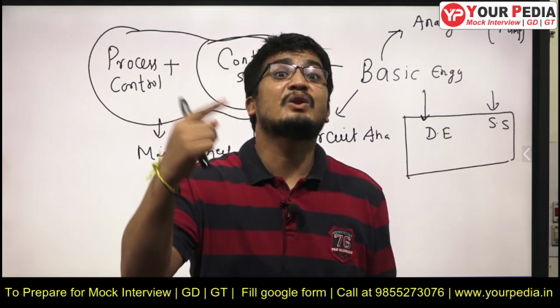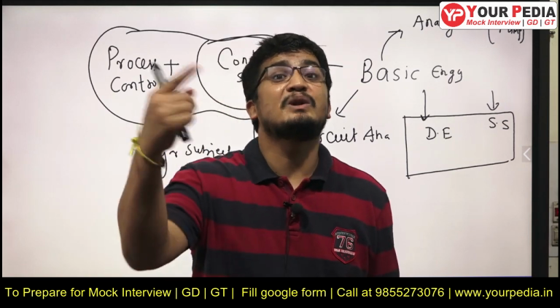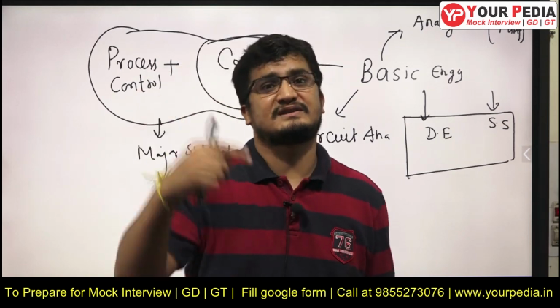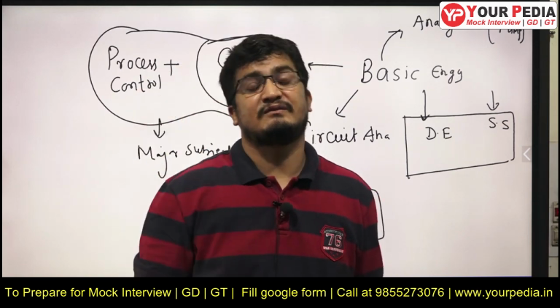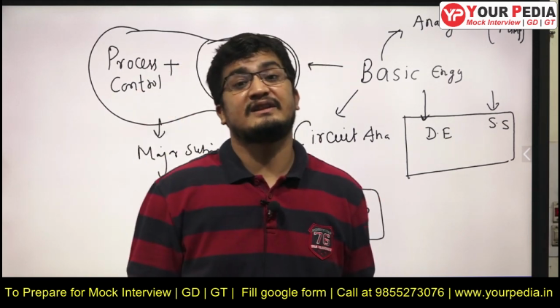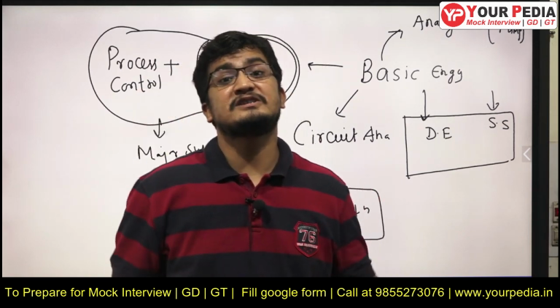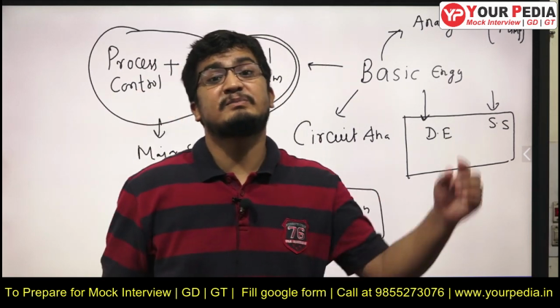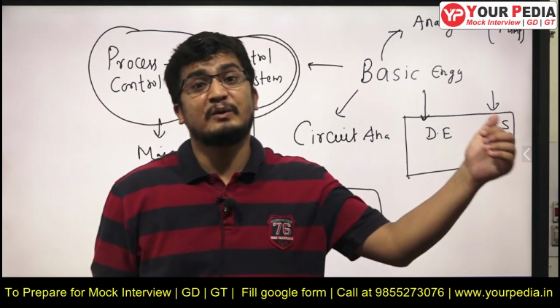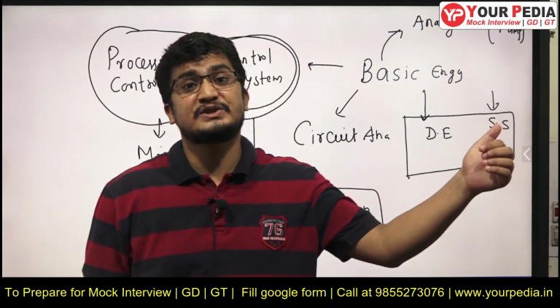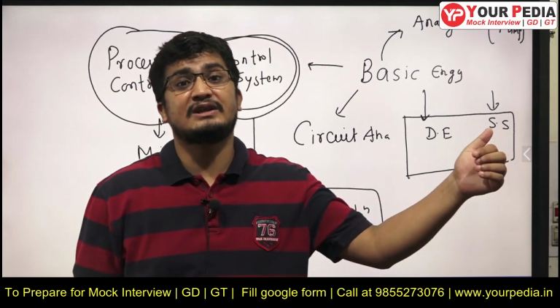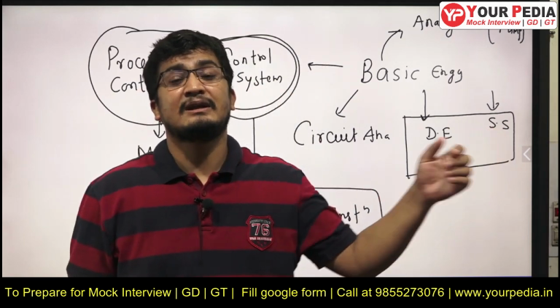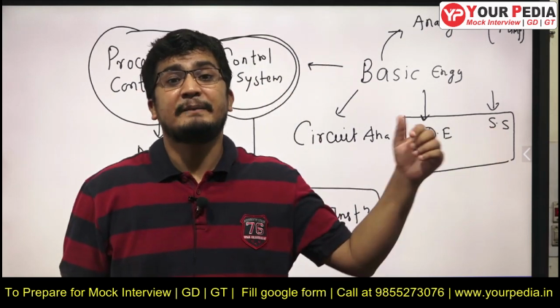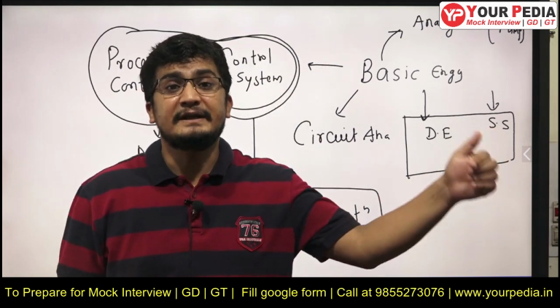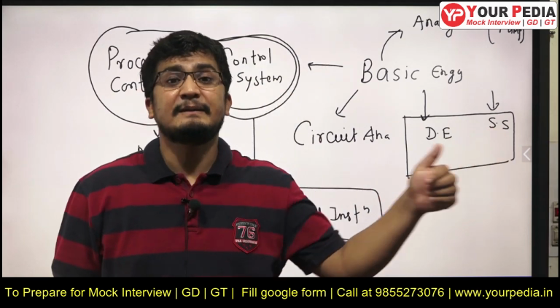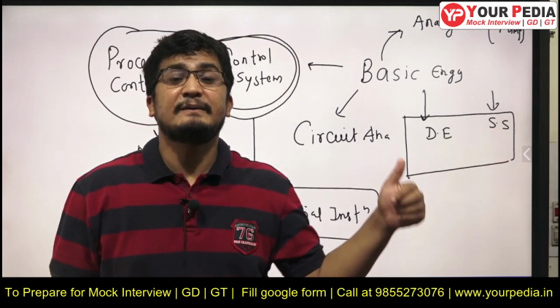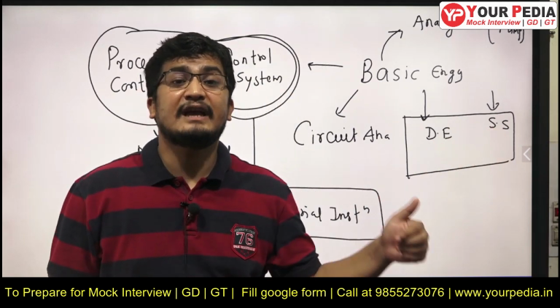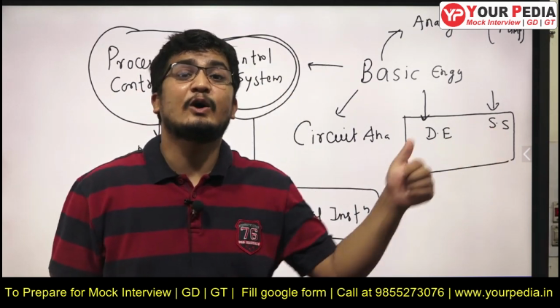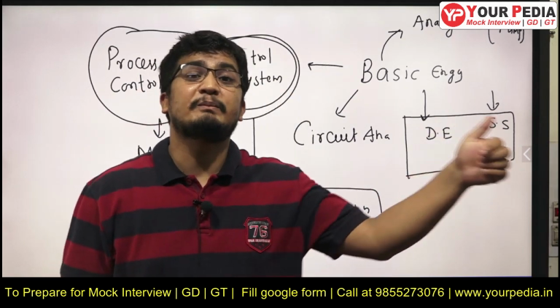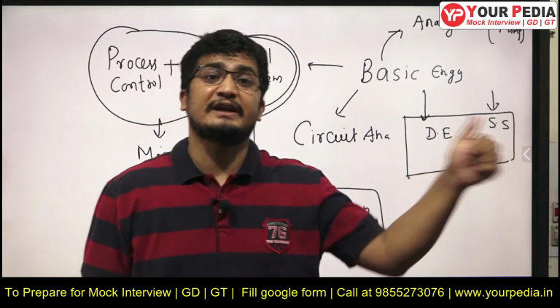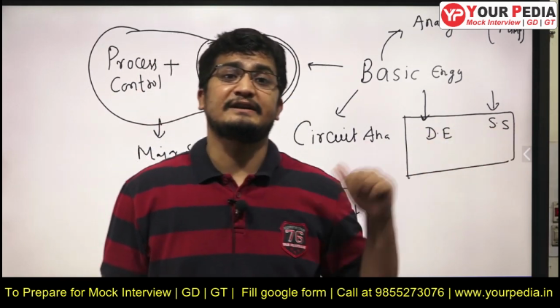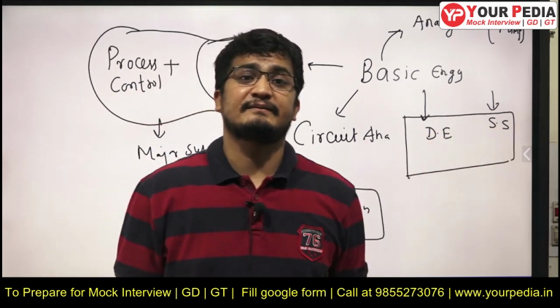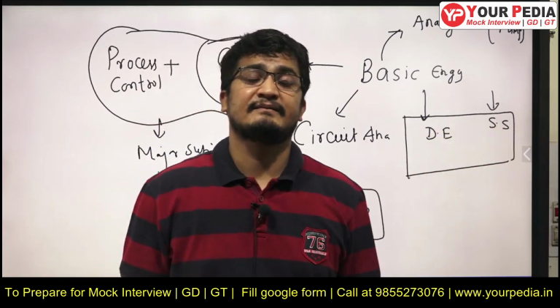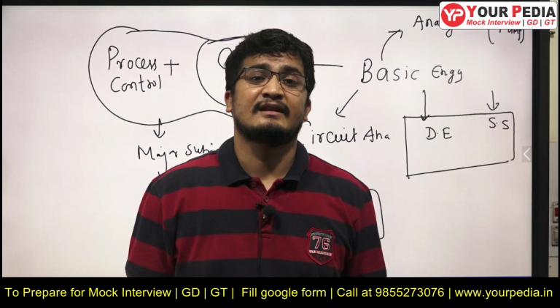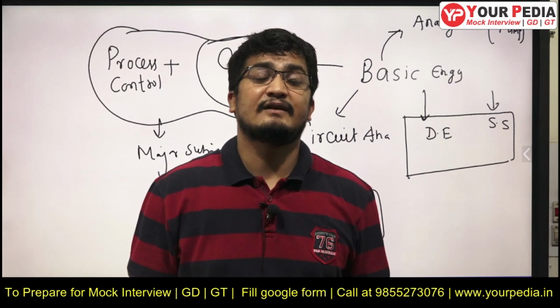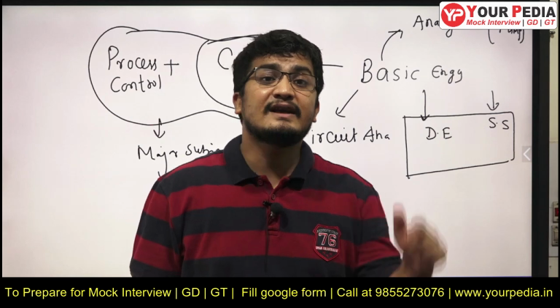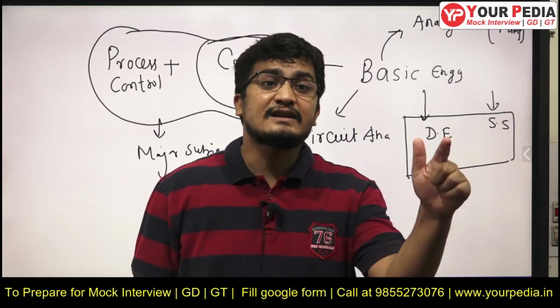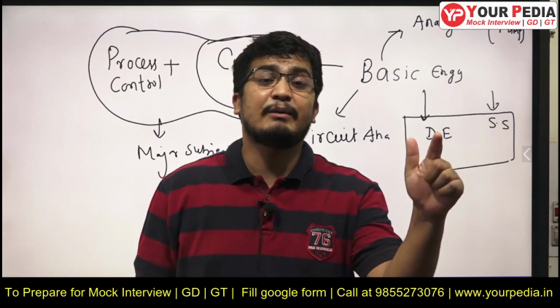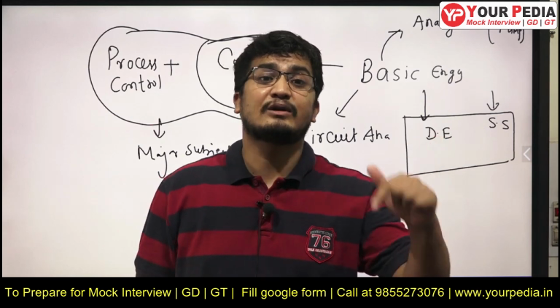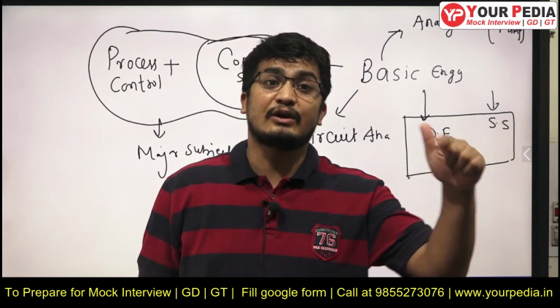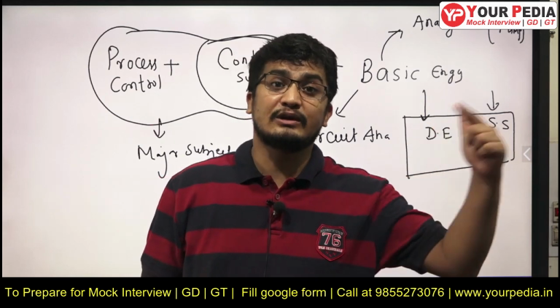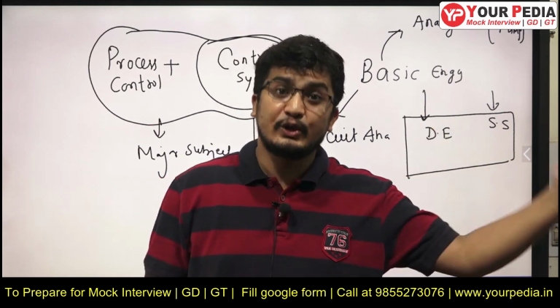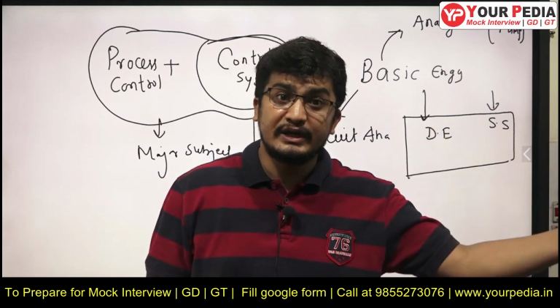A third very important topic is controllers — whether proportional, PD, PI, or PID. Prepare well about controller tuning.